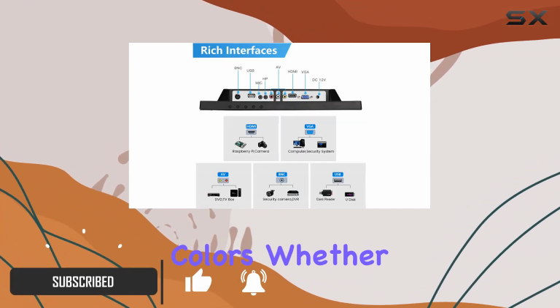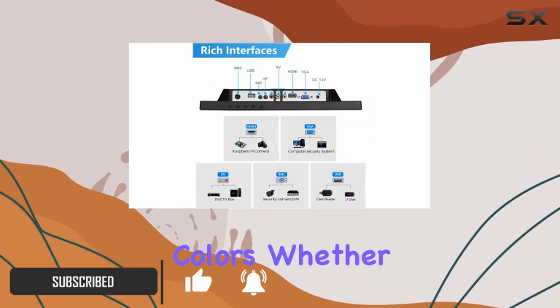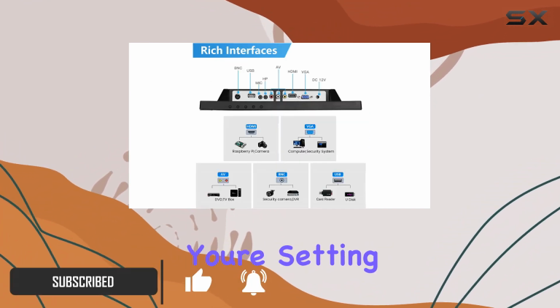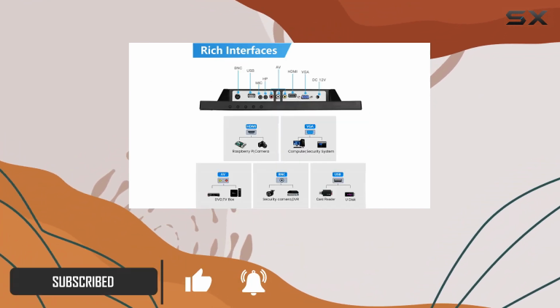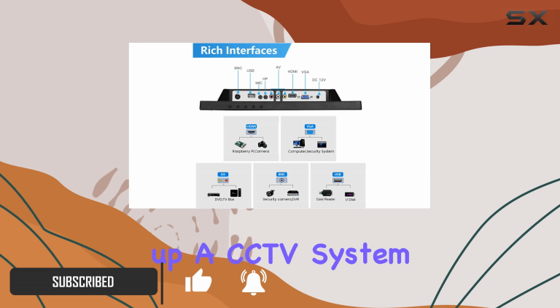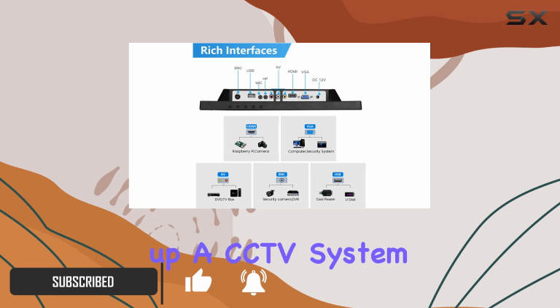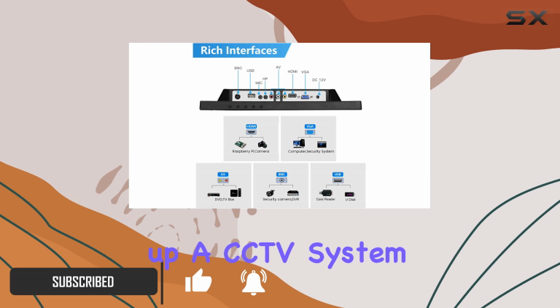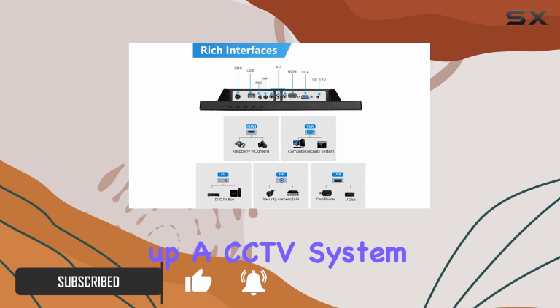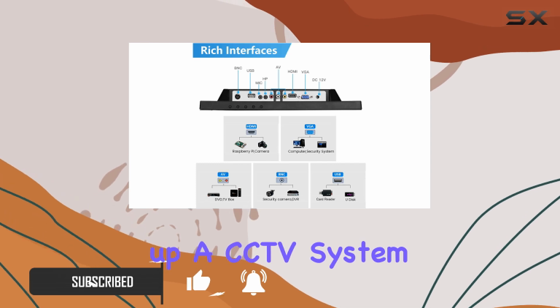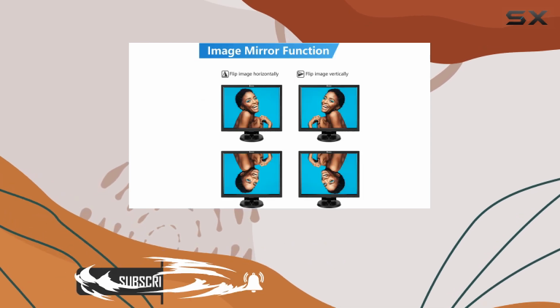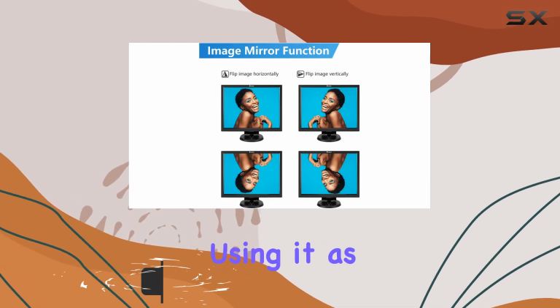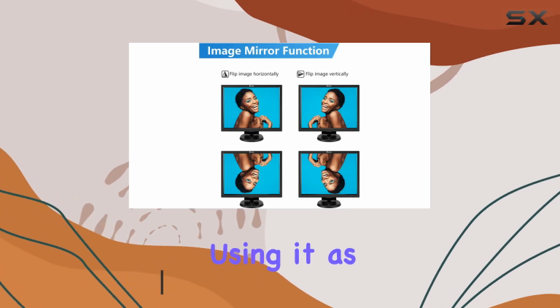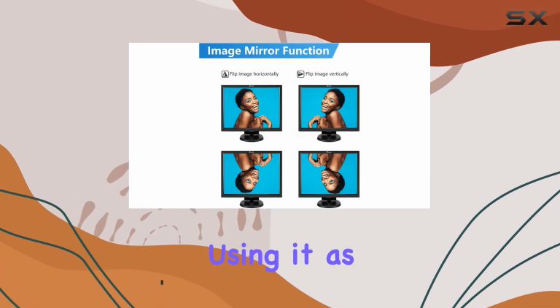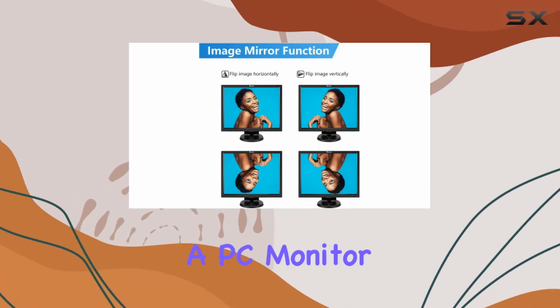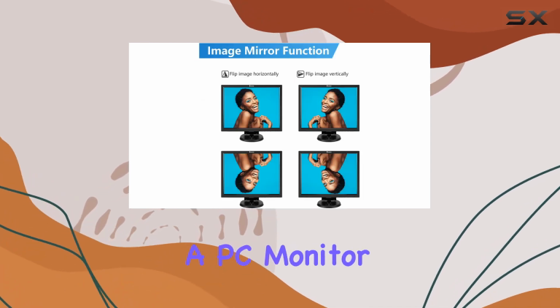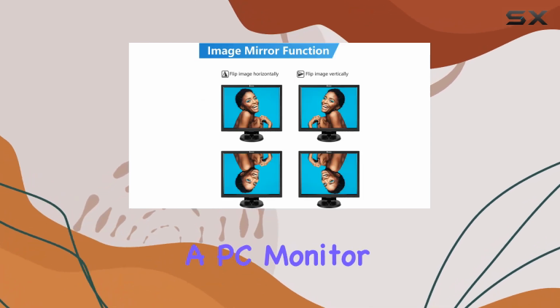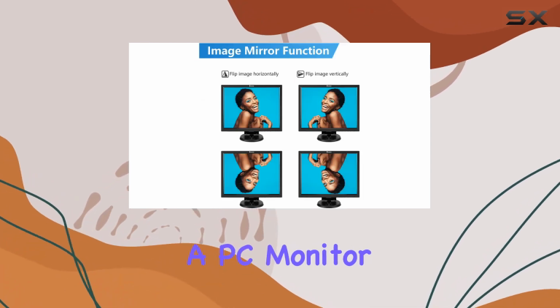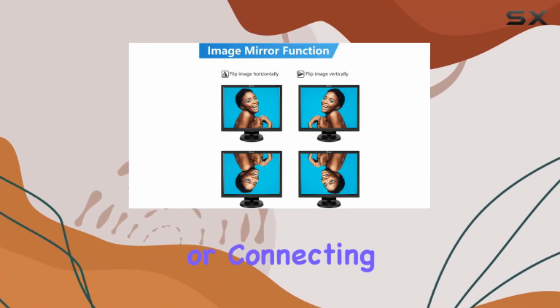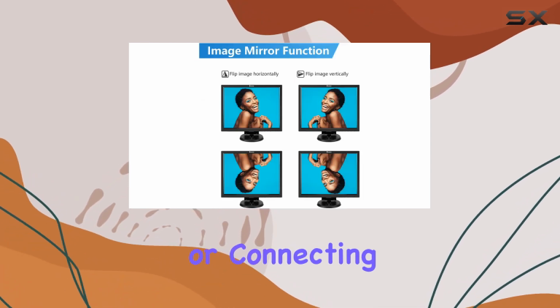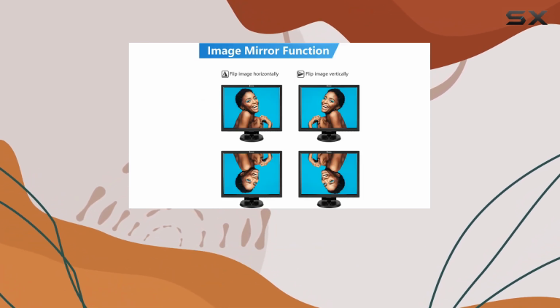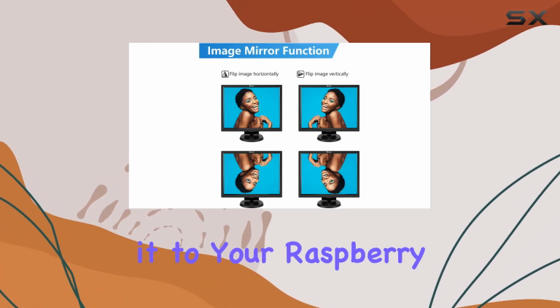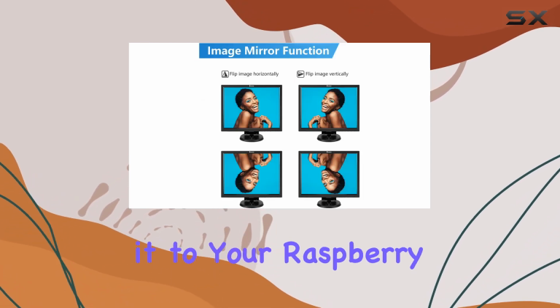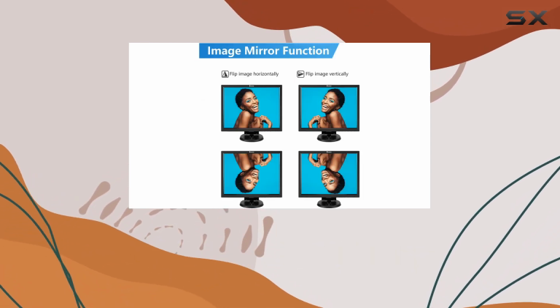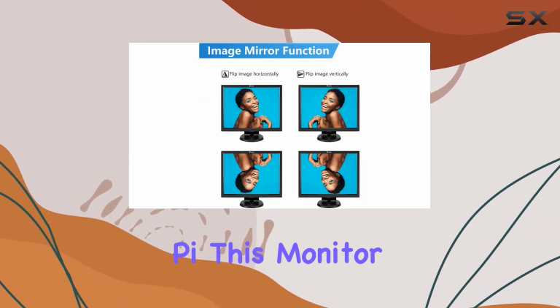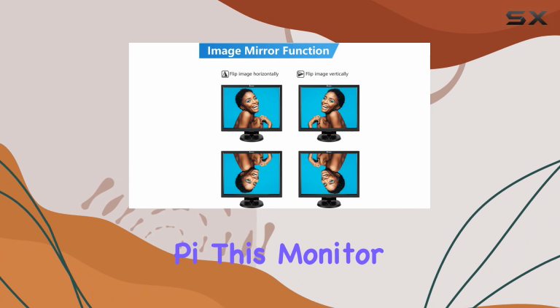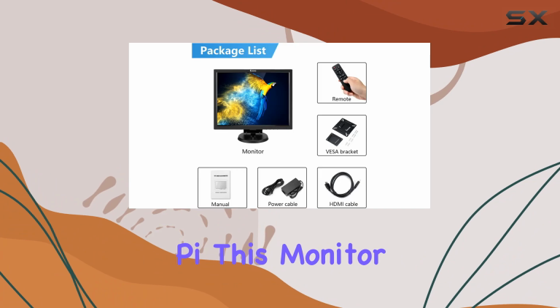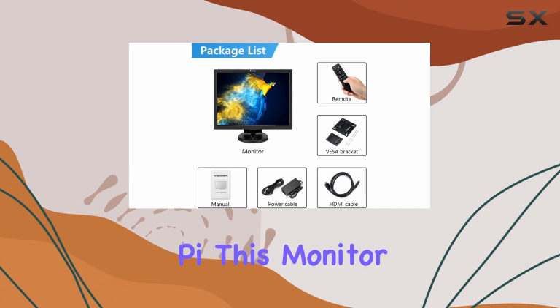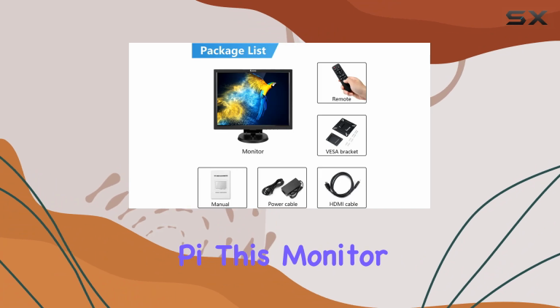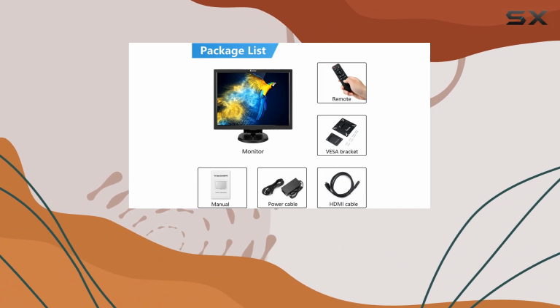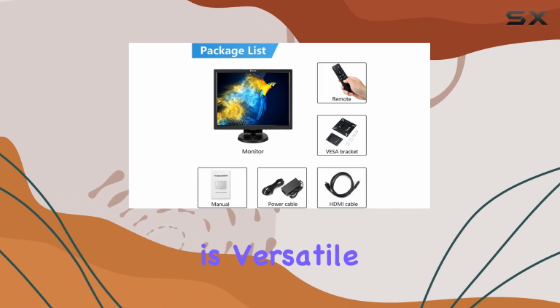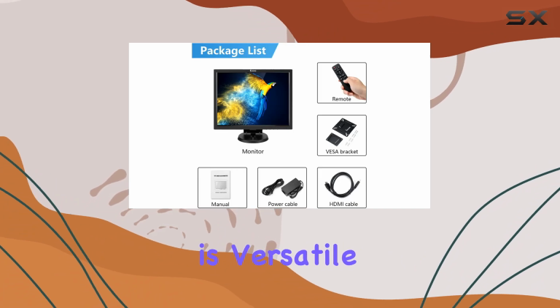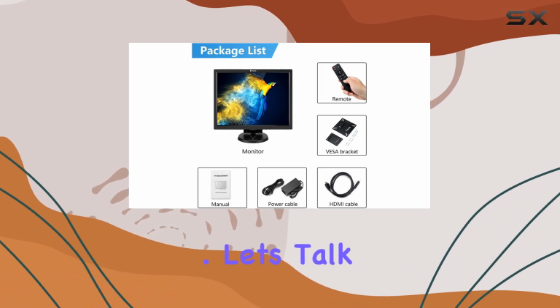Whether you're setting up a CCTV system, using it as a PC monitor, or connecting it to your Raspberry Pi, this monitor is versatile.